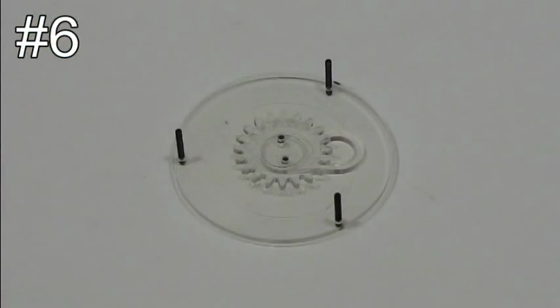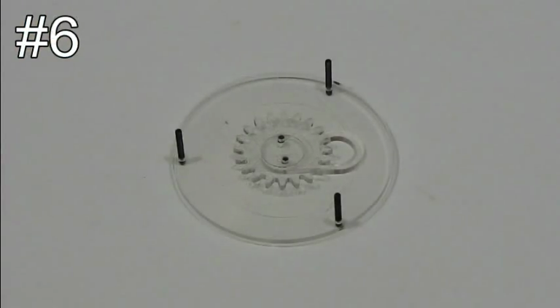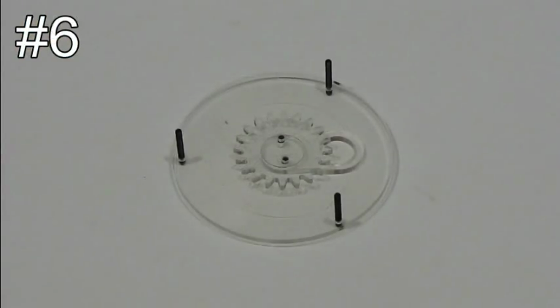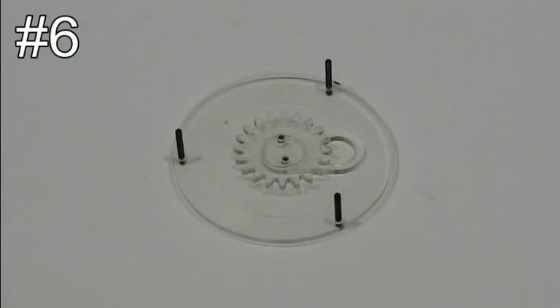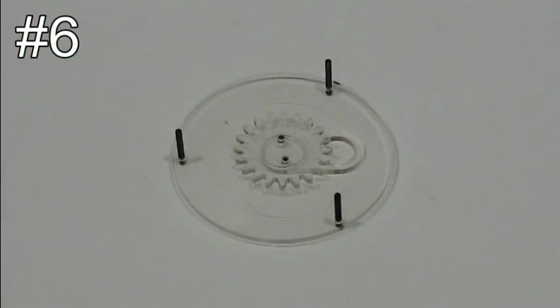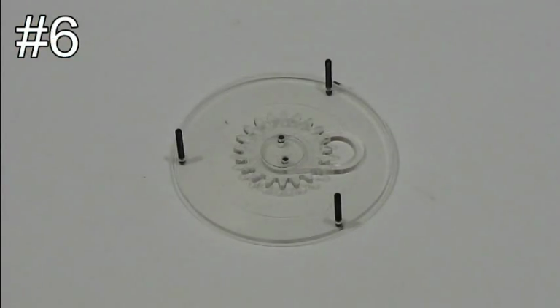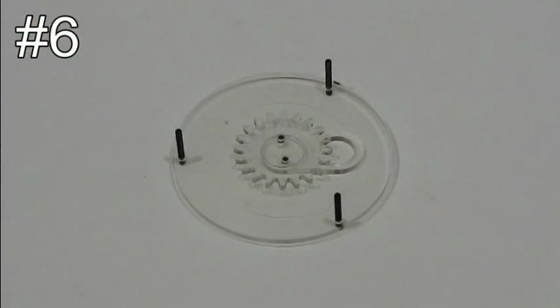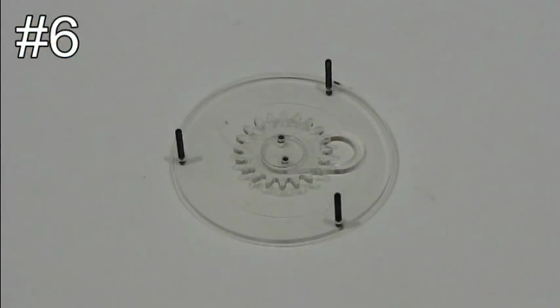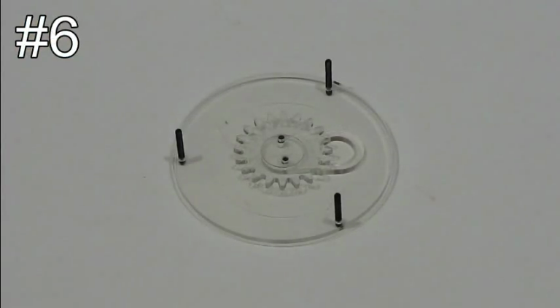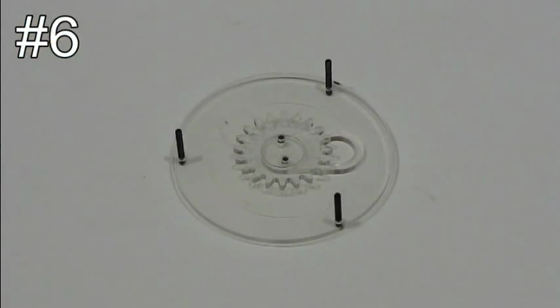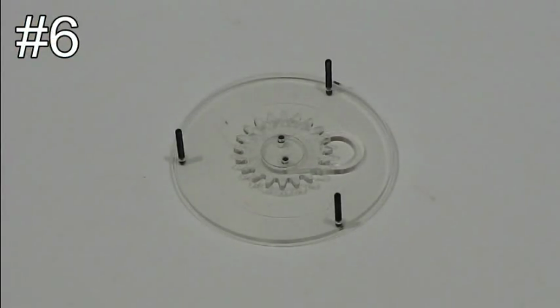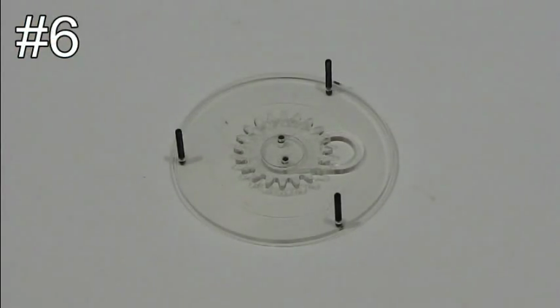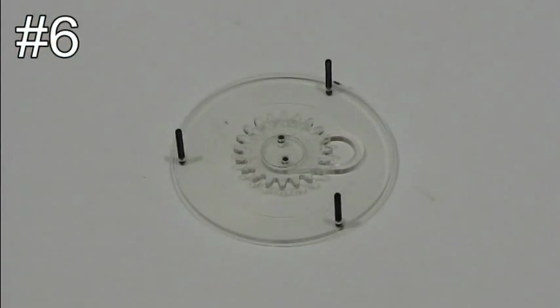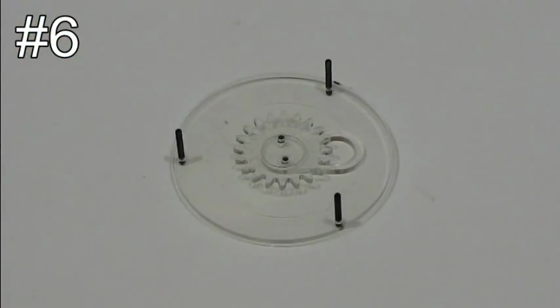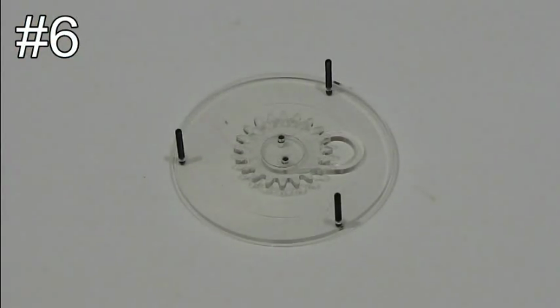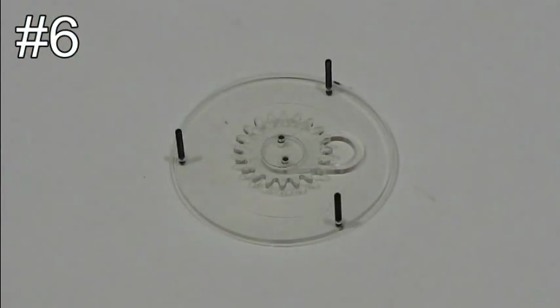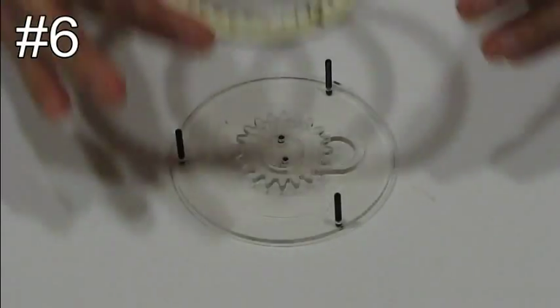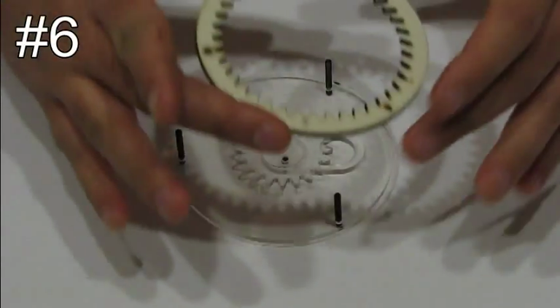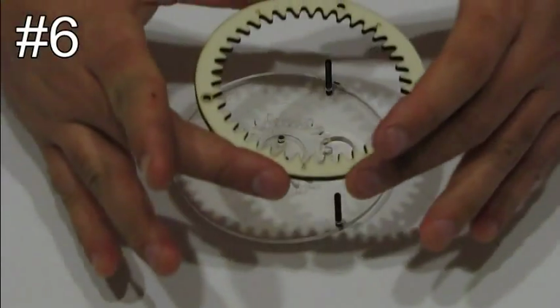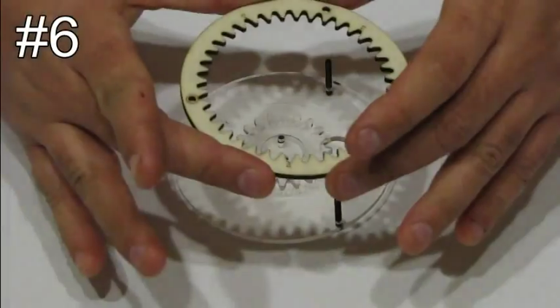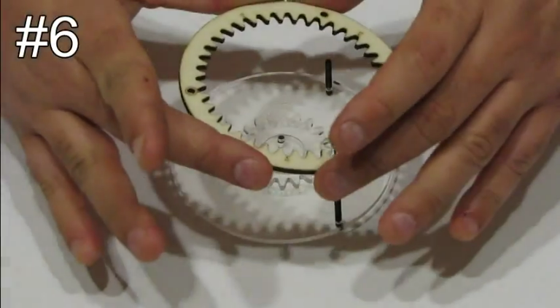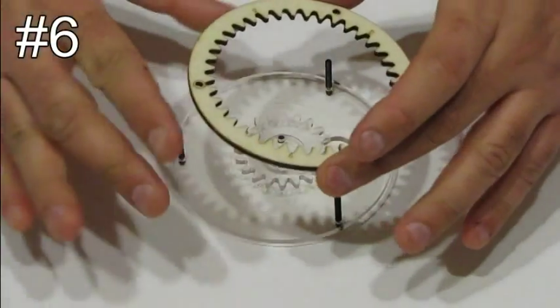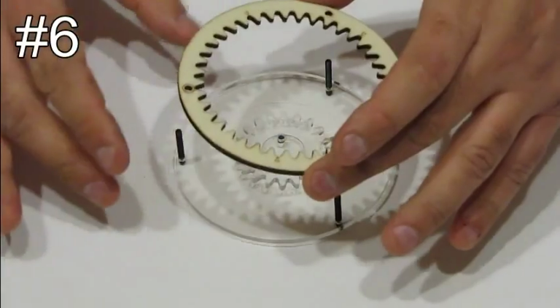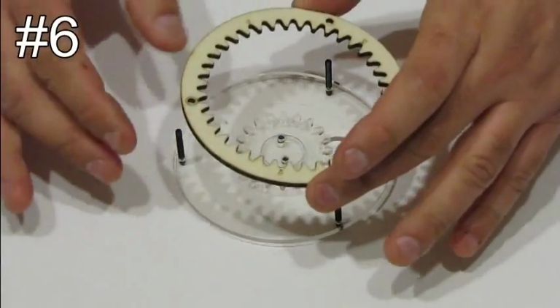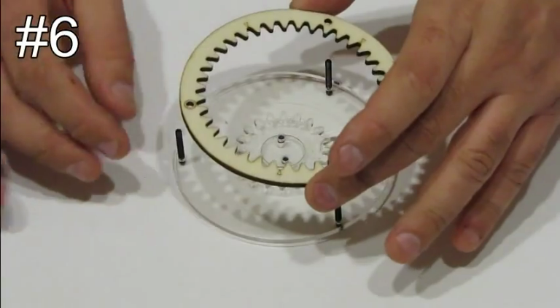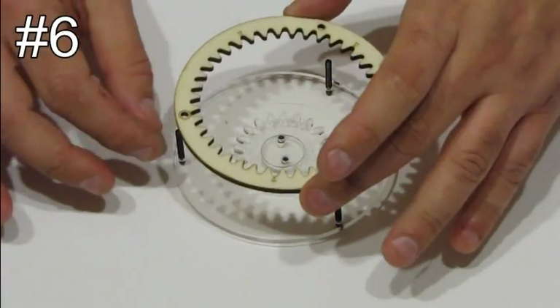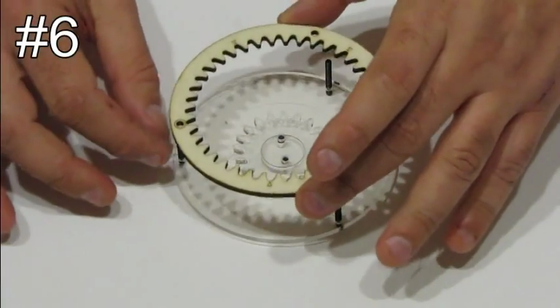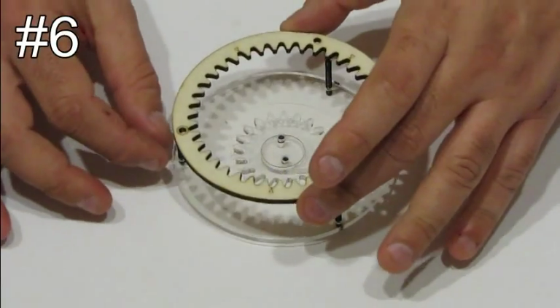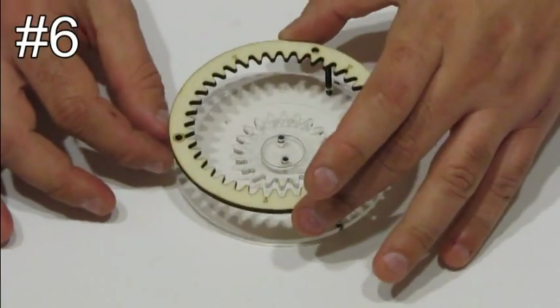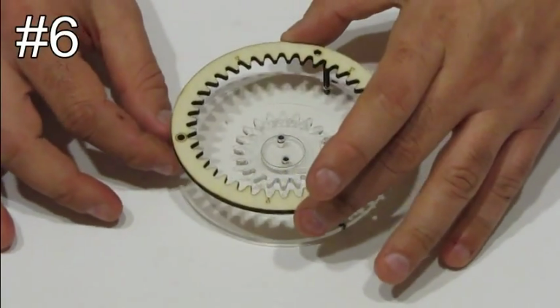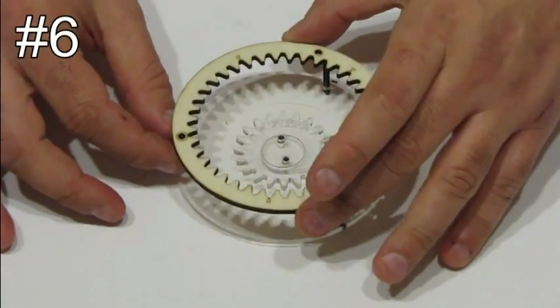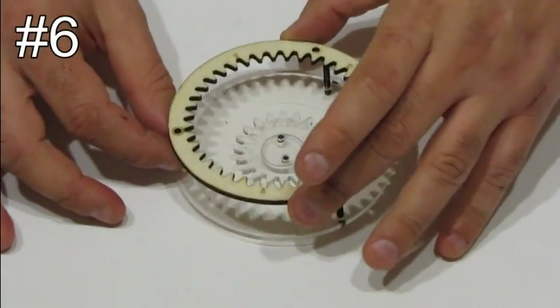Step number six. Take part number three and mount it on the screws.